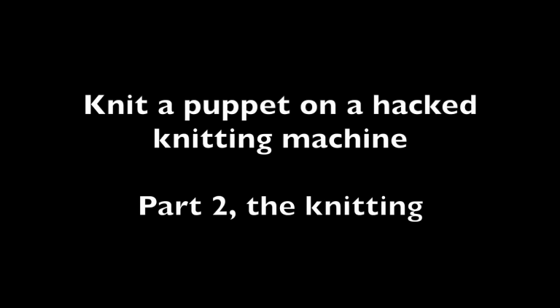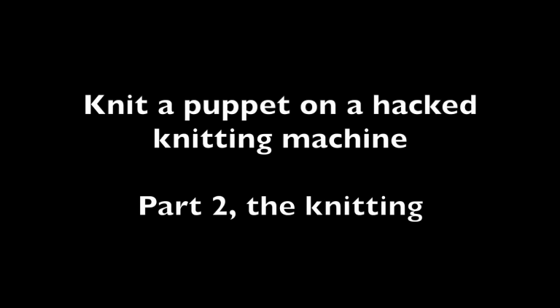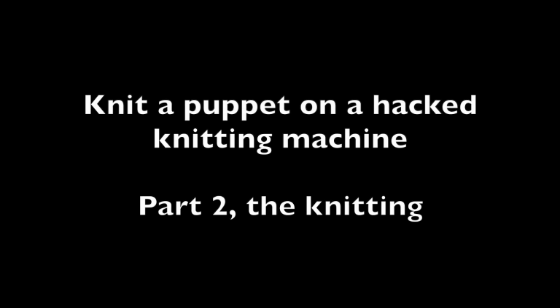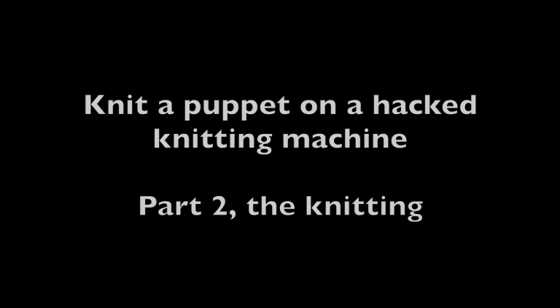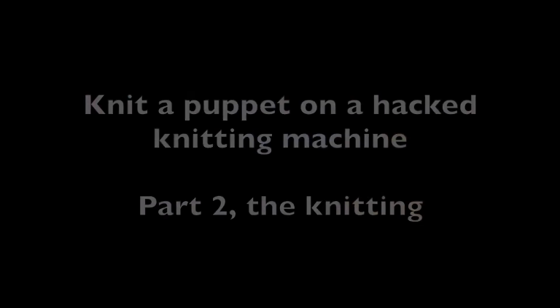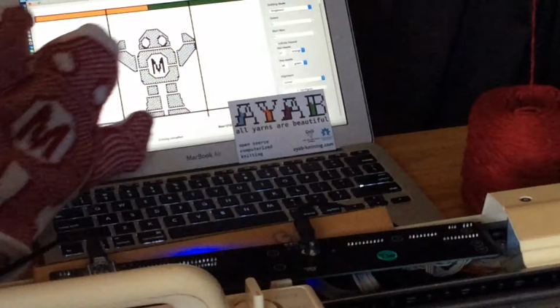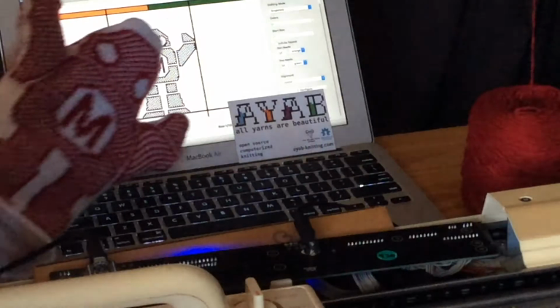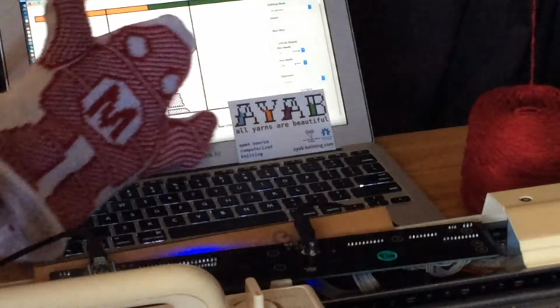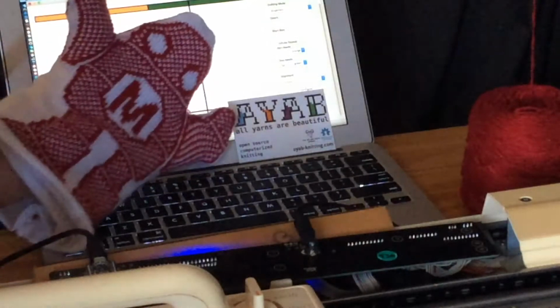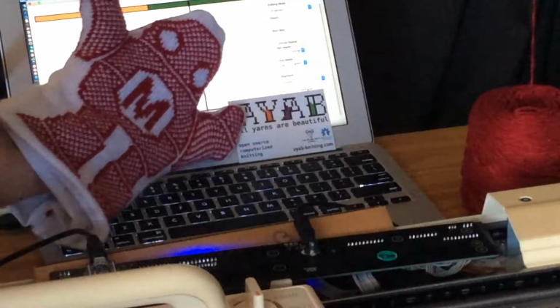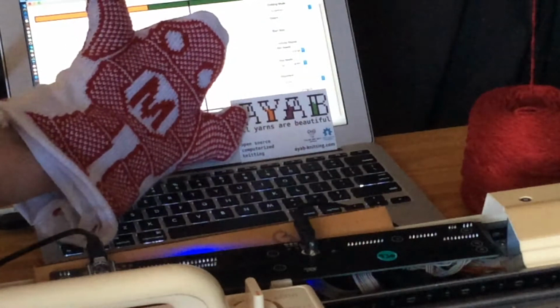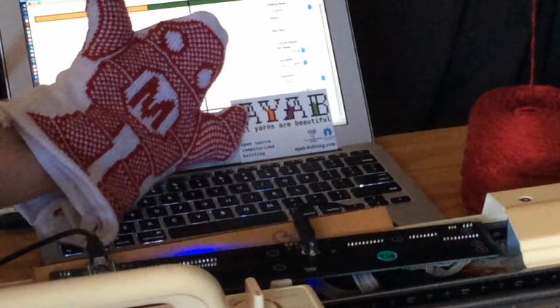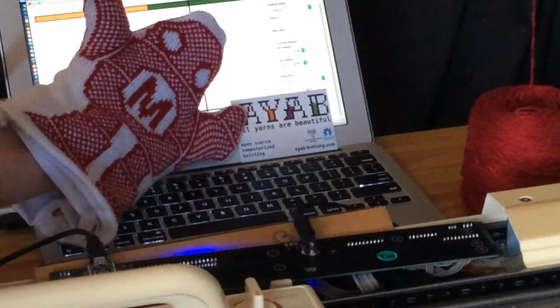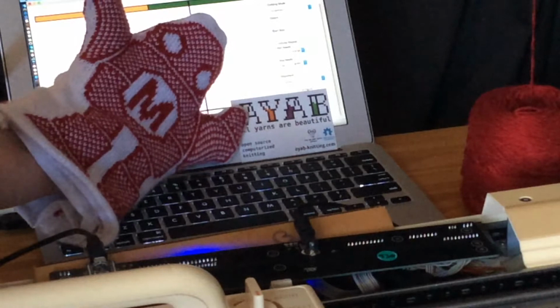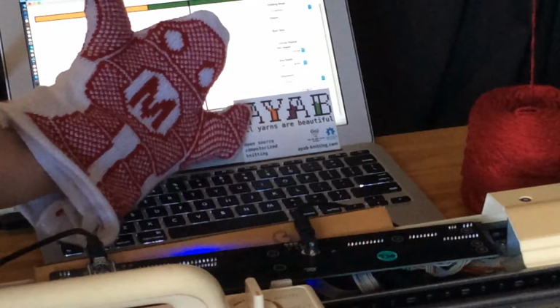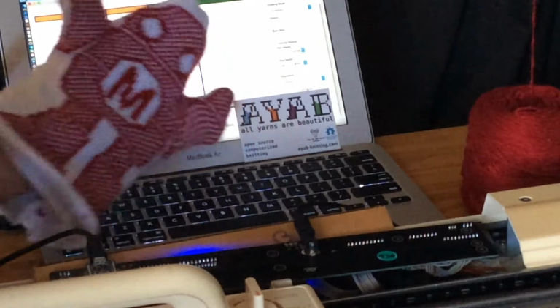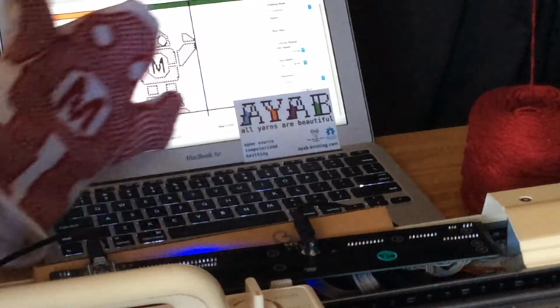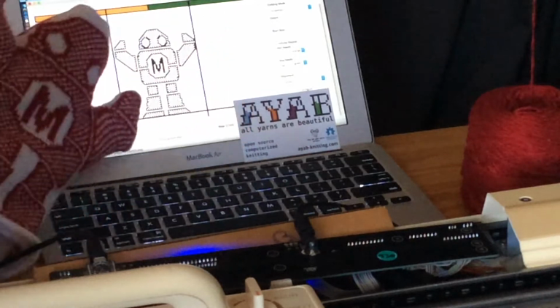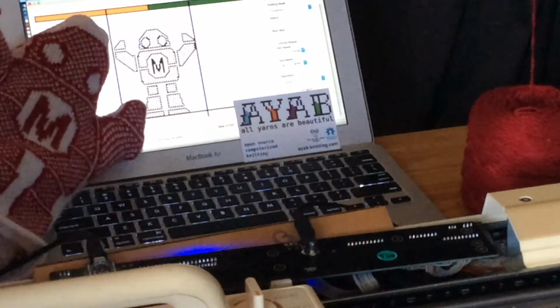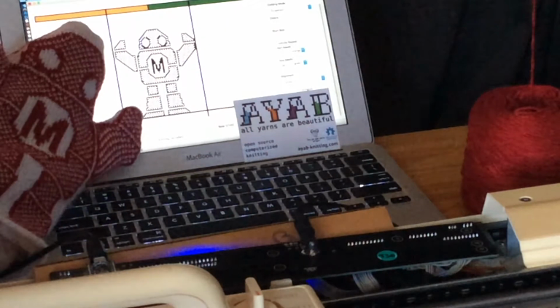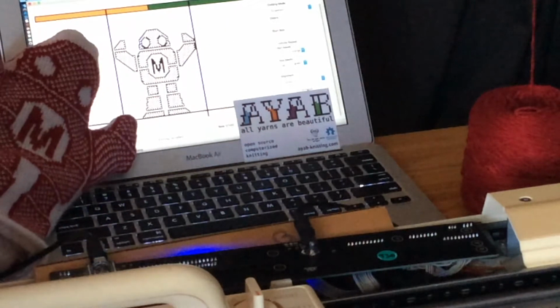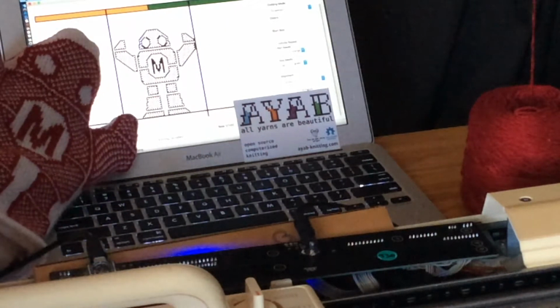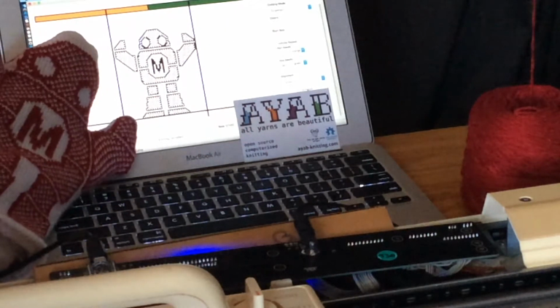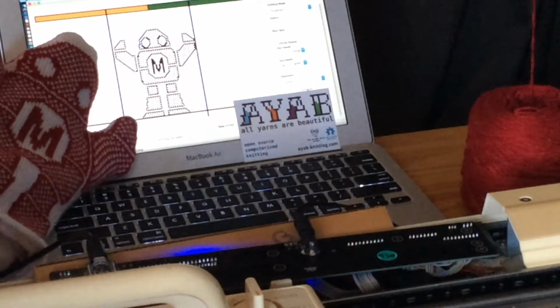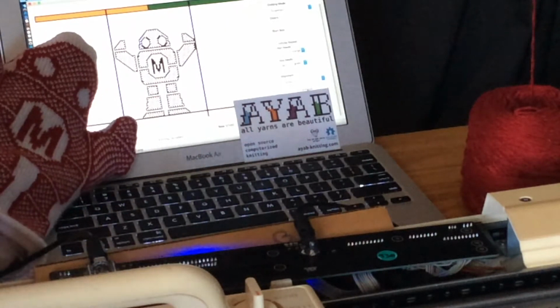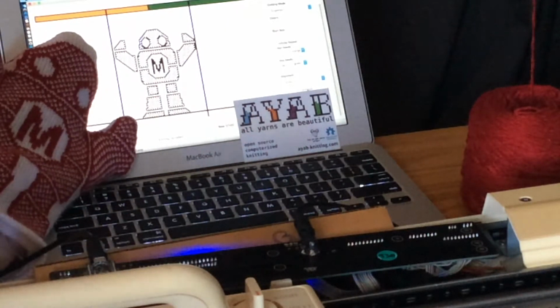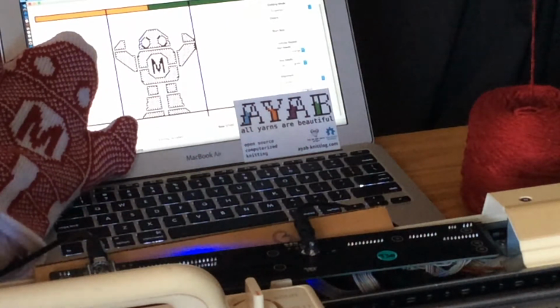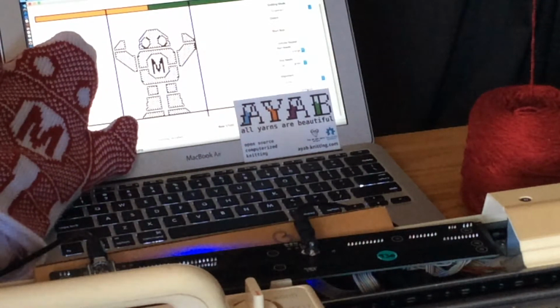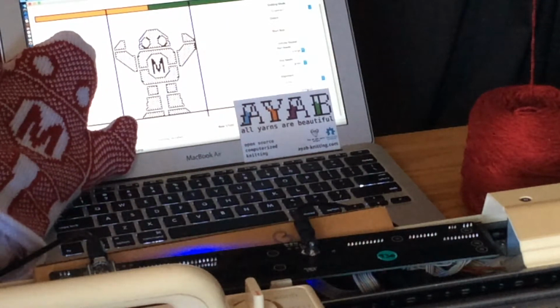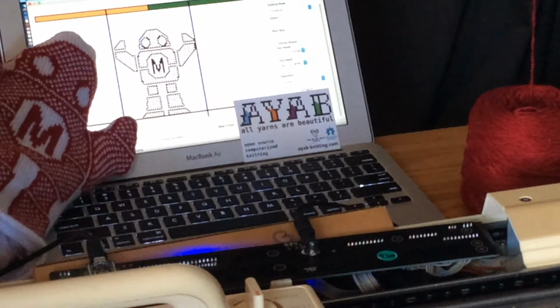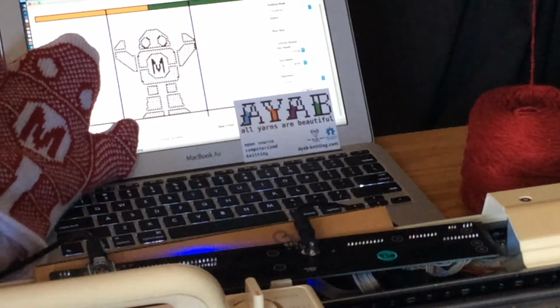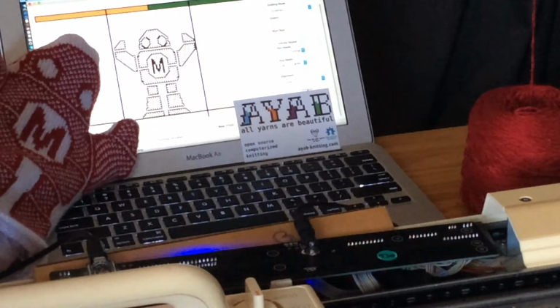Now that we've installed our hardware into our knitting machine and our software into our computer, it's time to get on with the actual knitting.